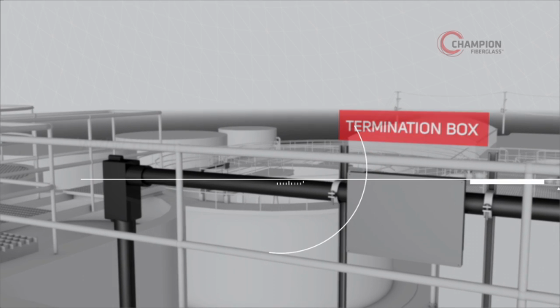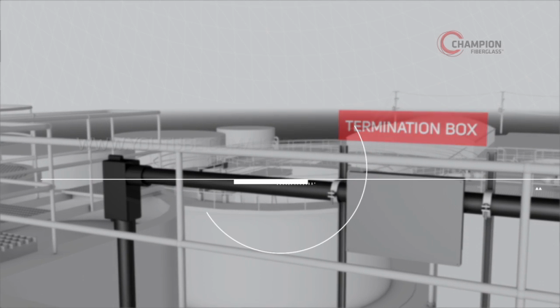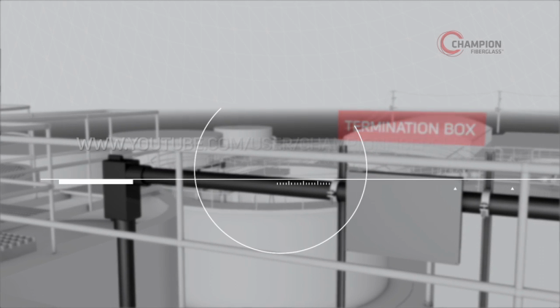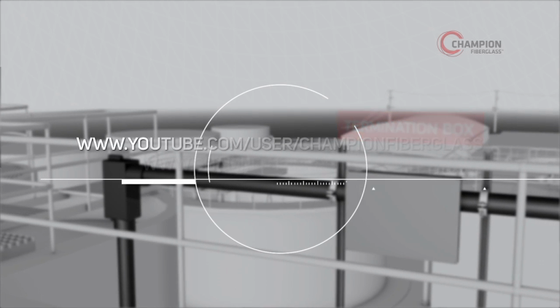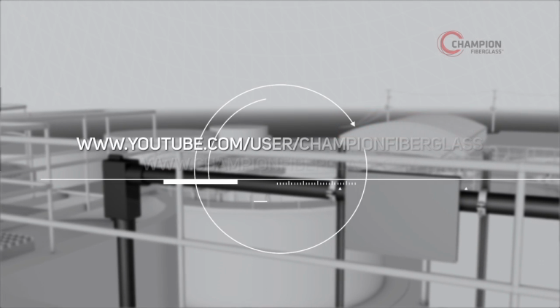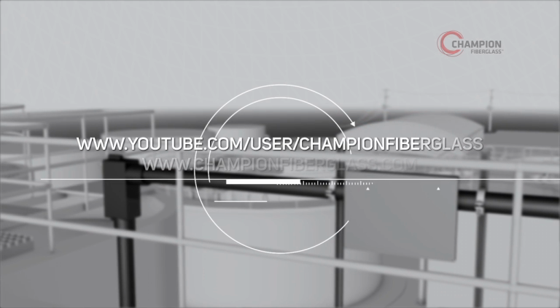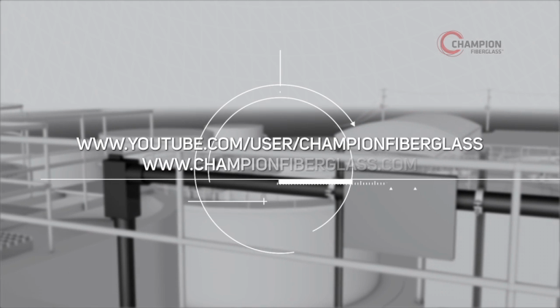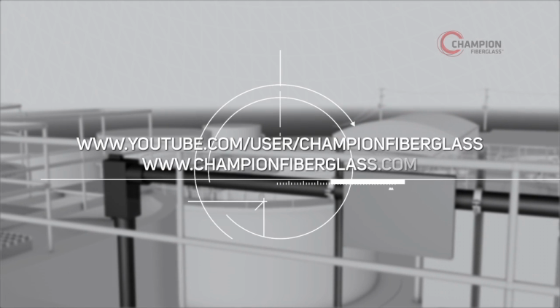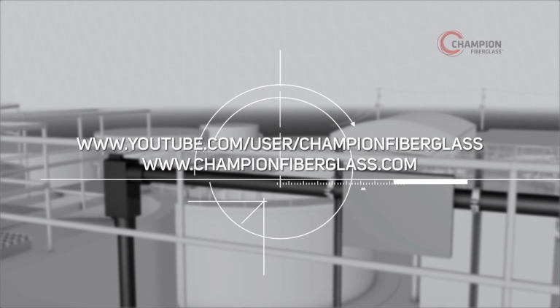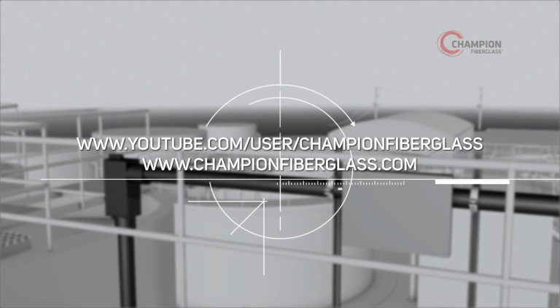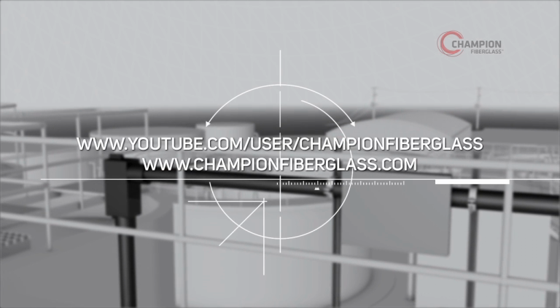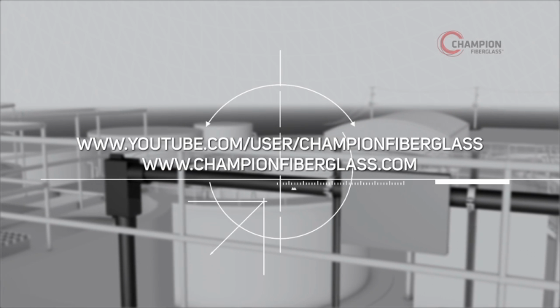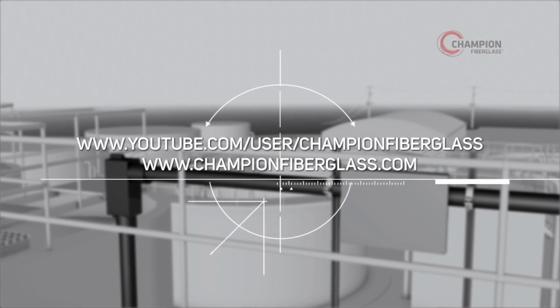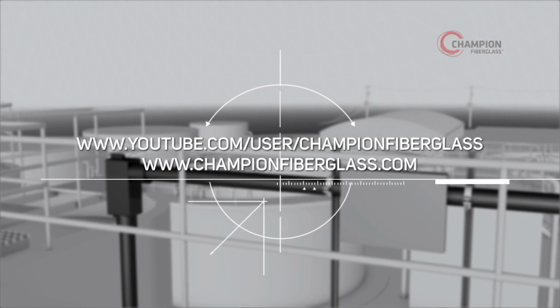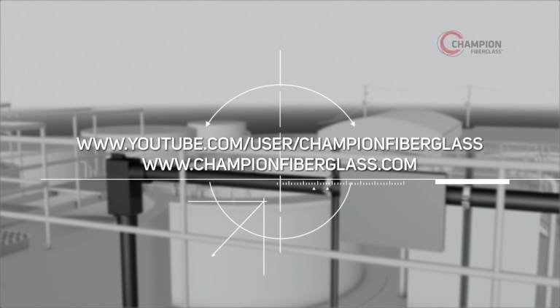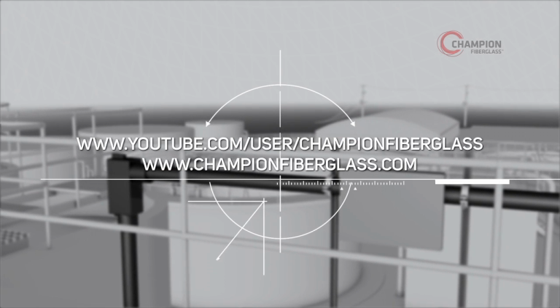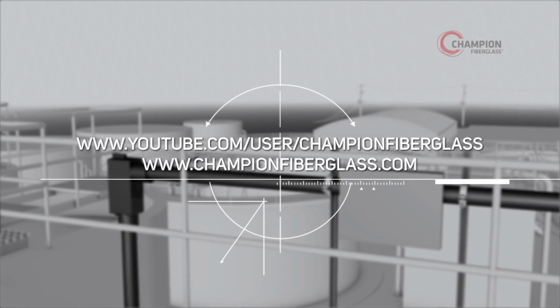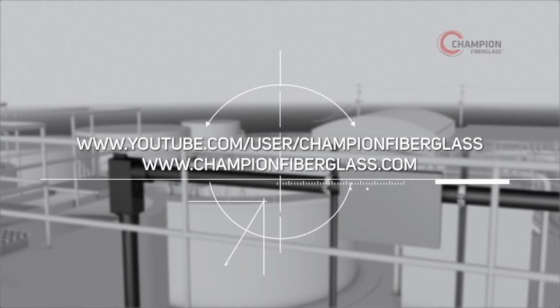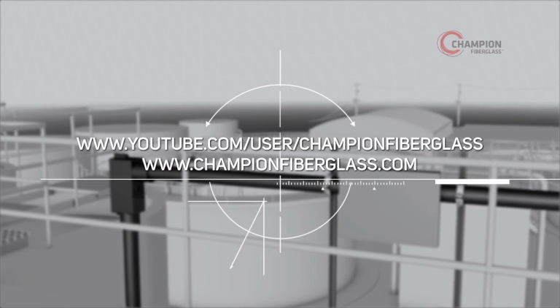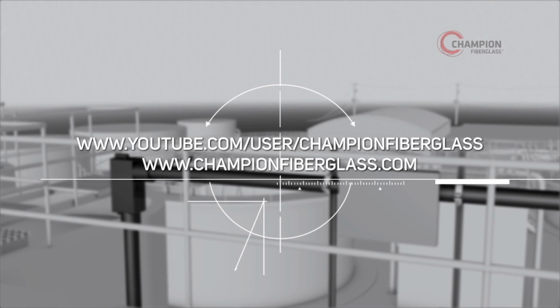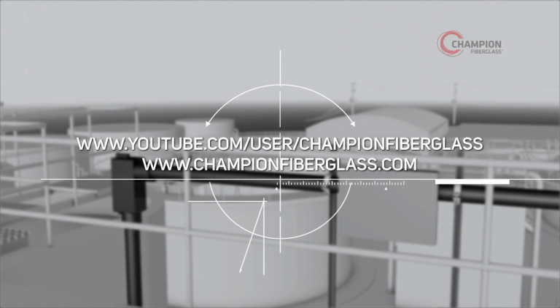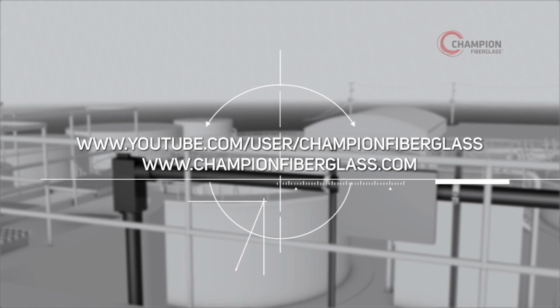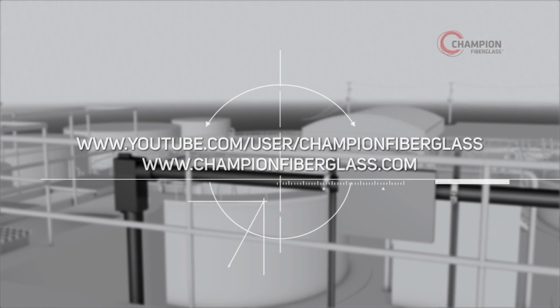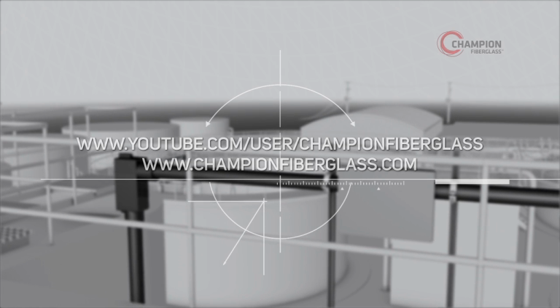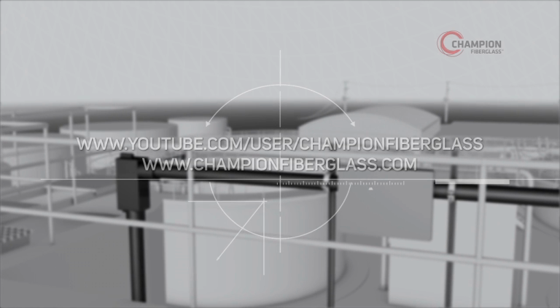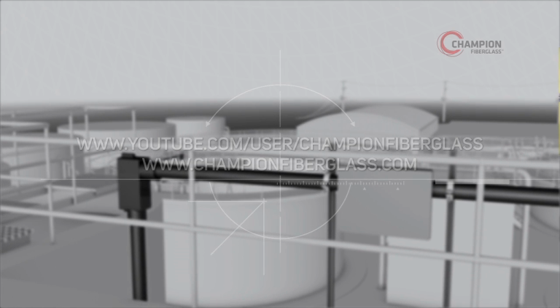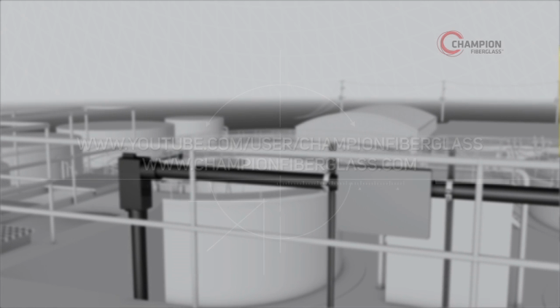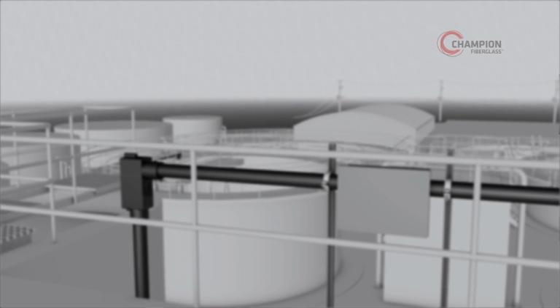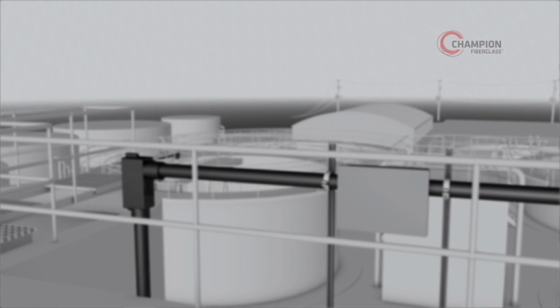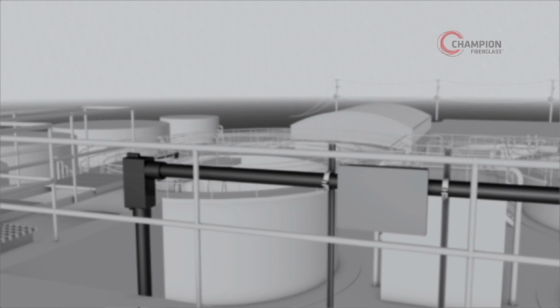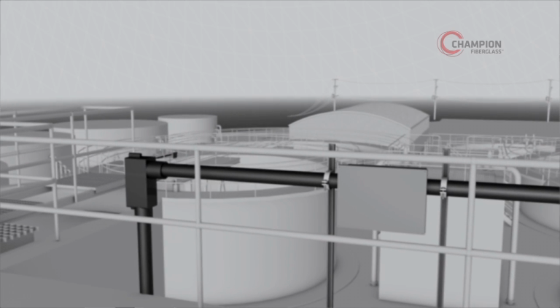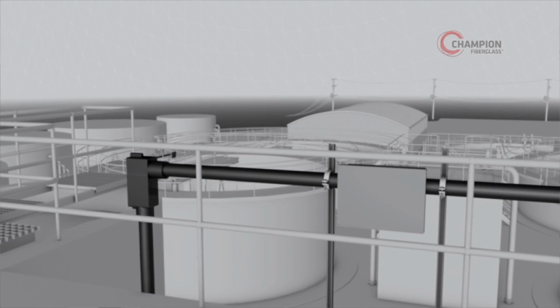Learn more about the field bending procedure on the Champion Fiberglass YouTube channel or ChampionFiberglass.com.